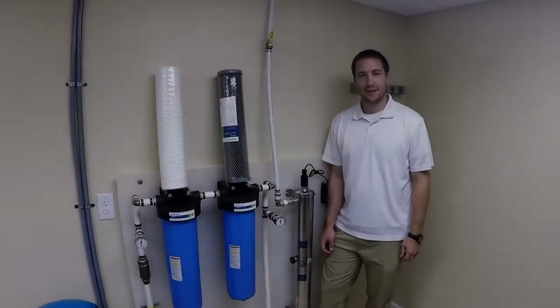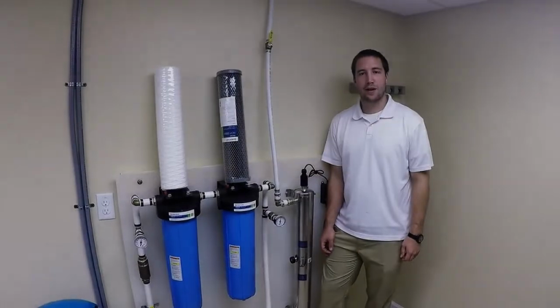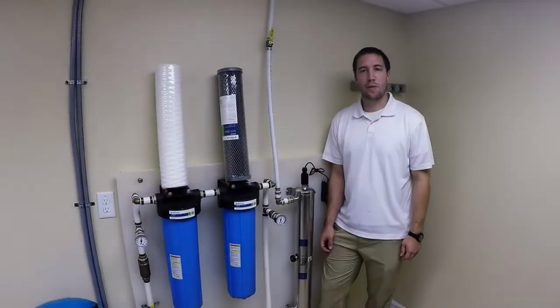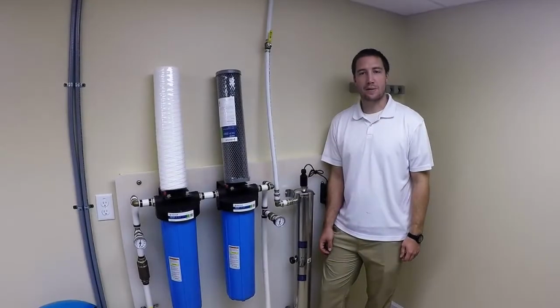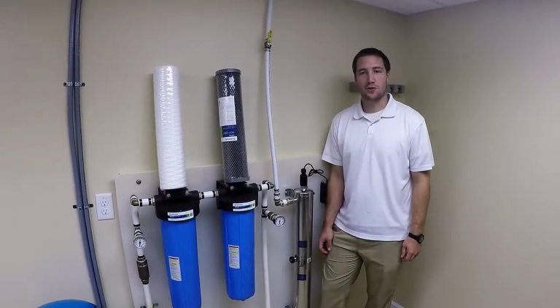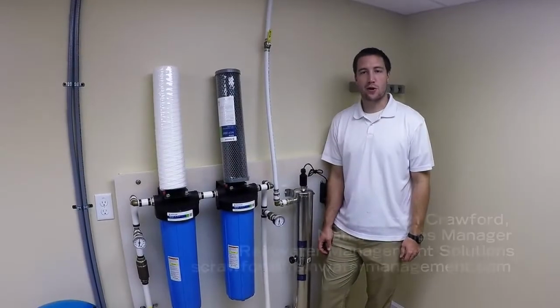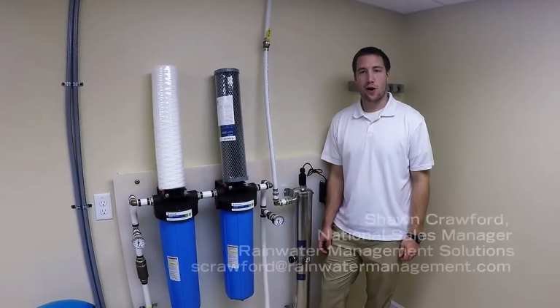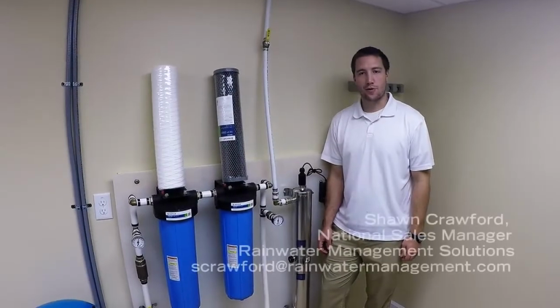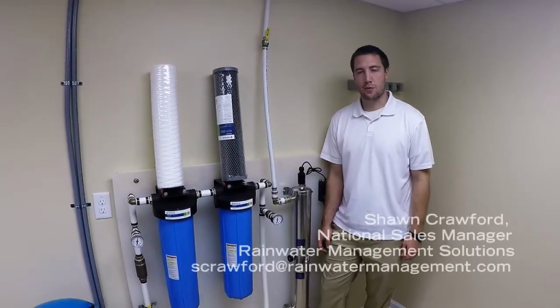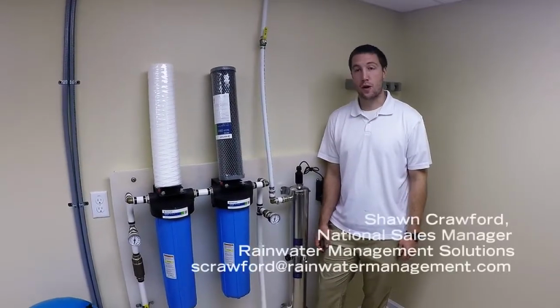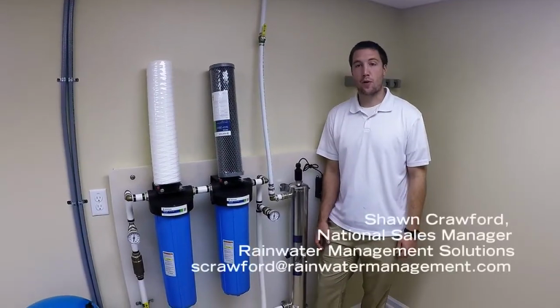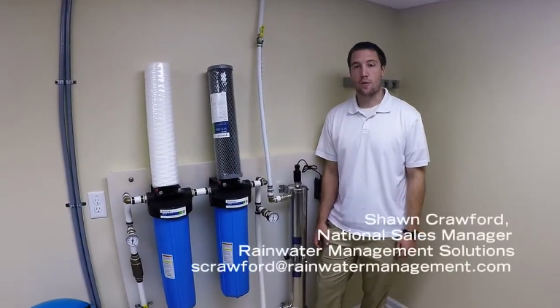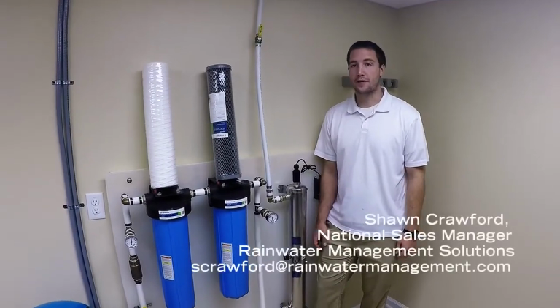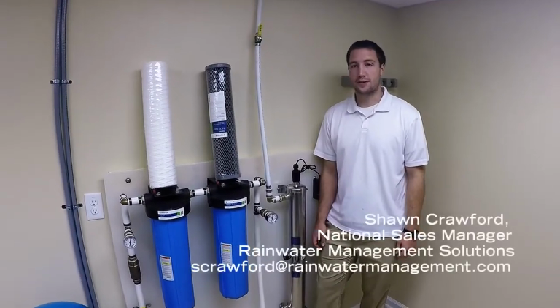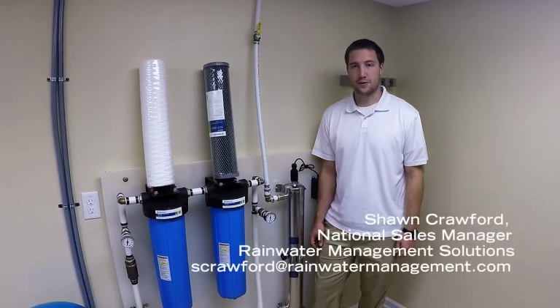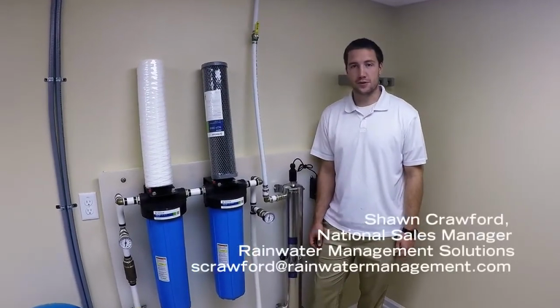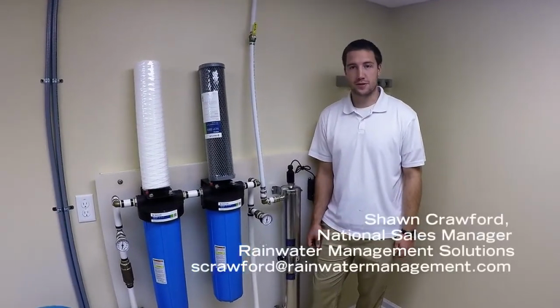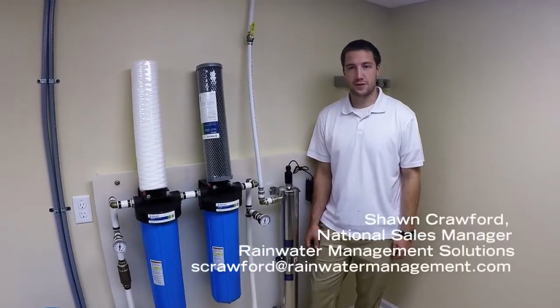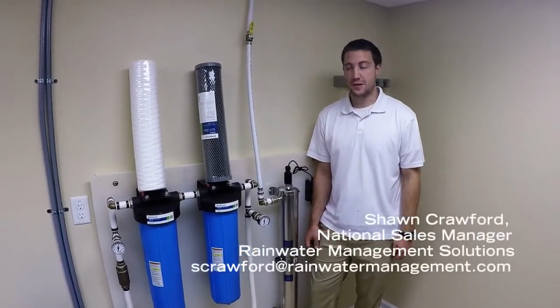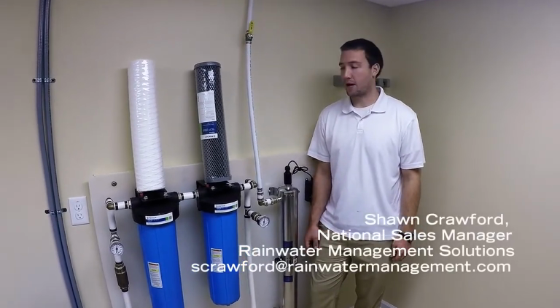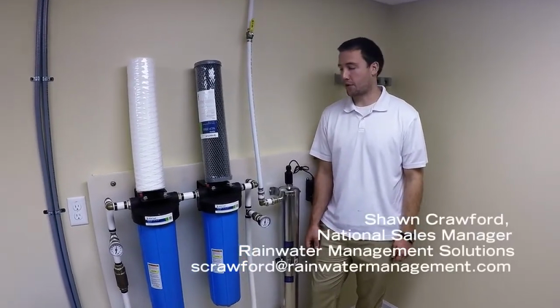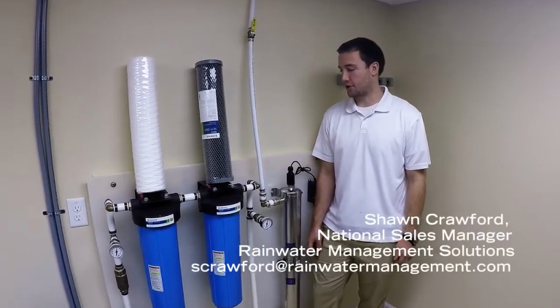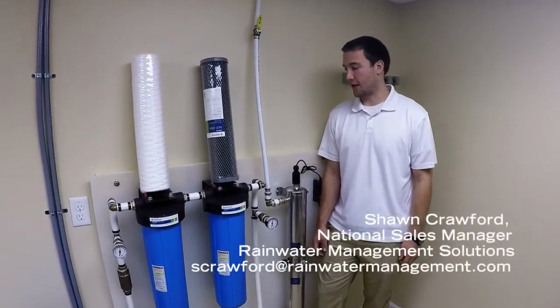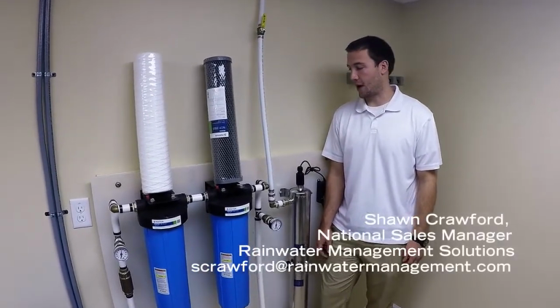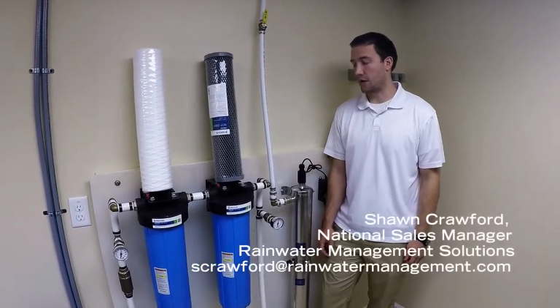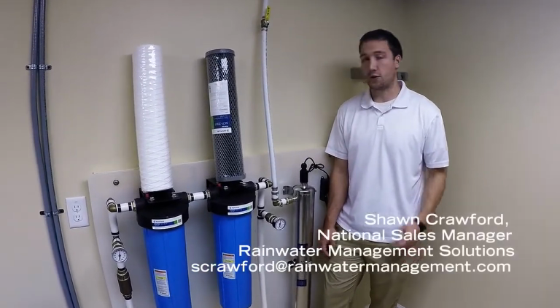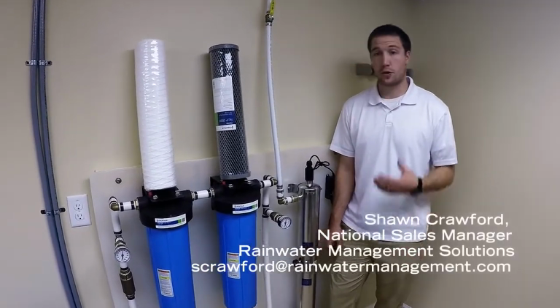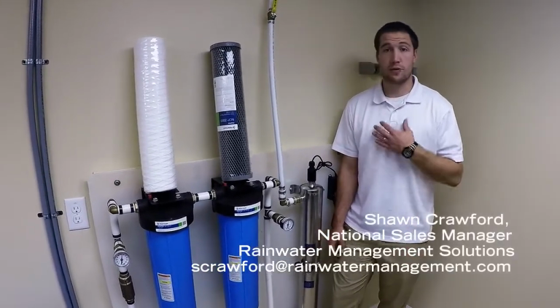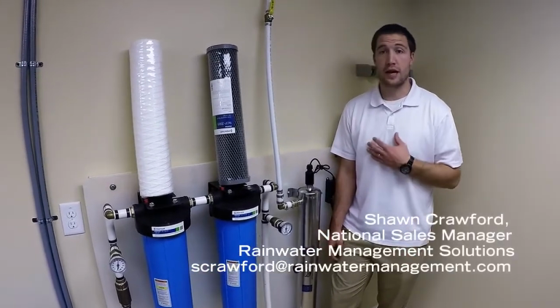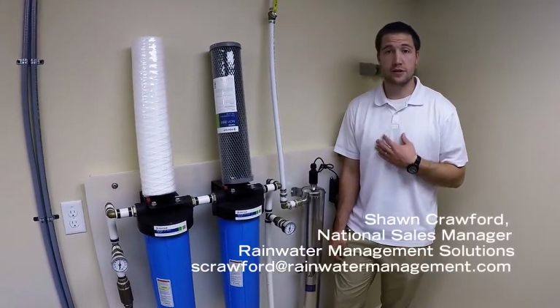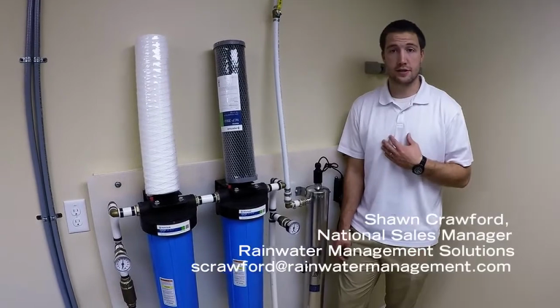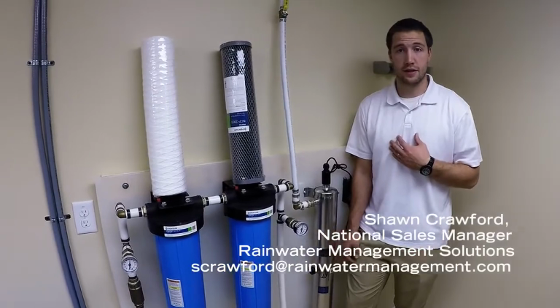Hello, my name is Sean Crawford. I'm with Rainwater Management Solutions. Today we're going to show you how we do a purification skid.